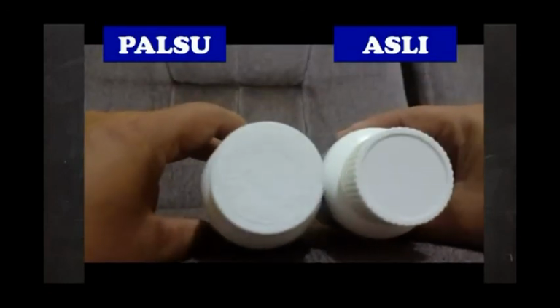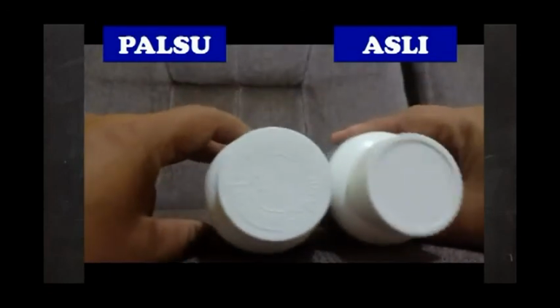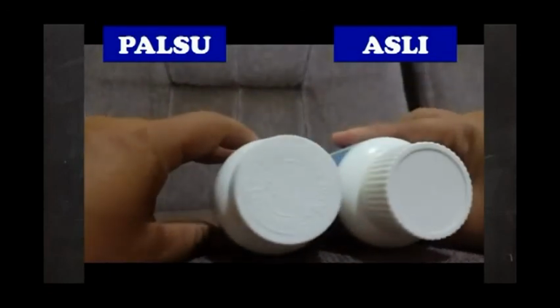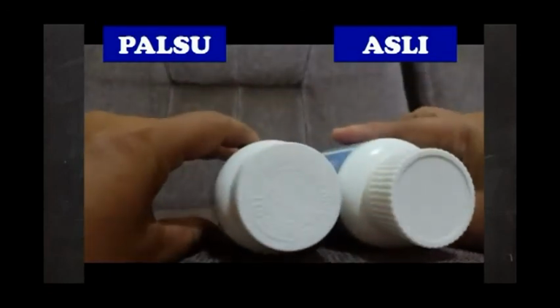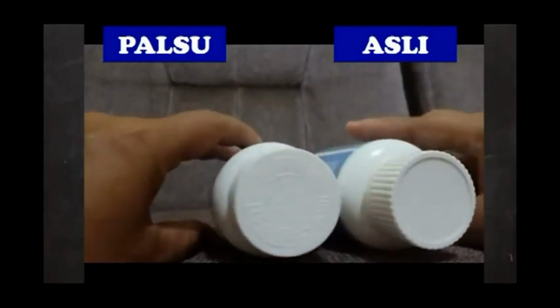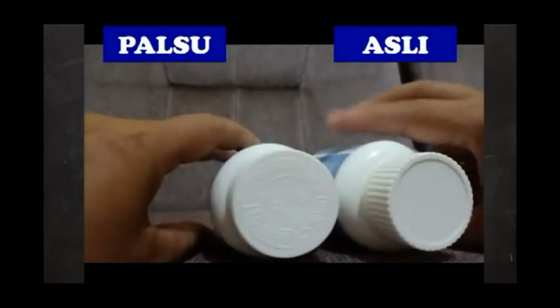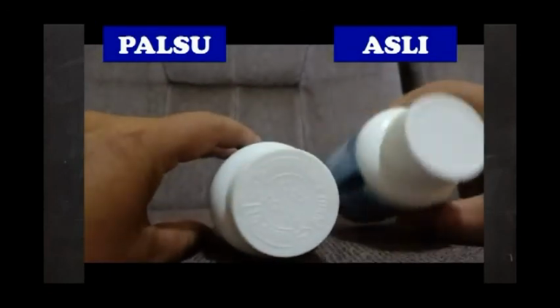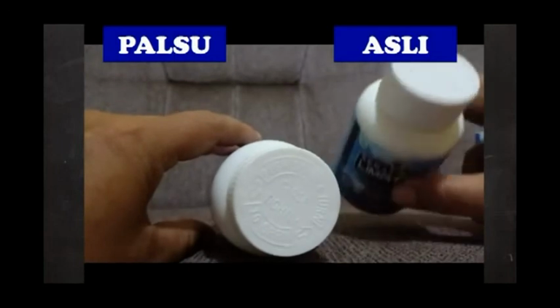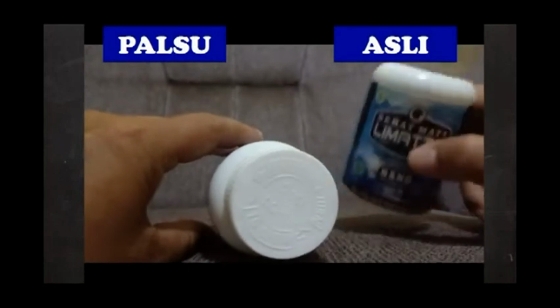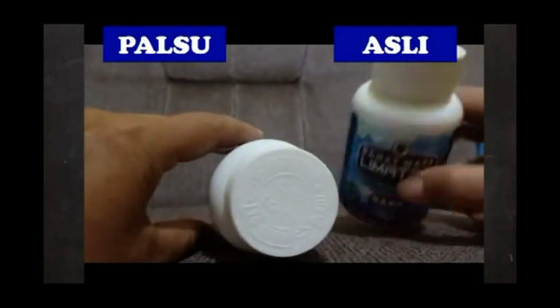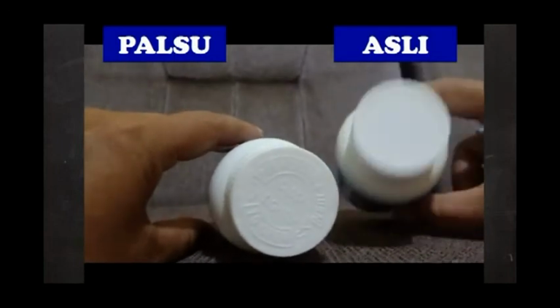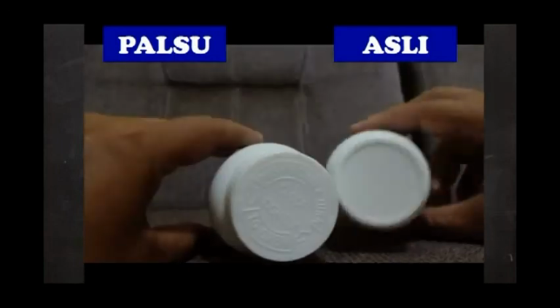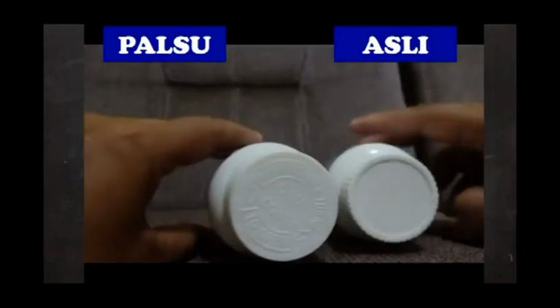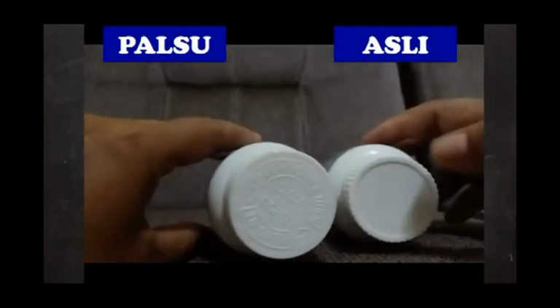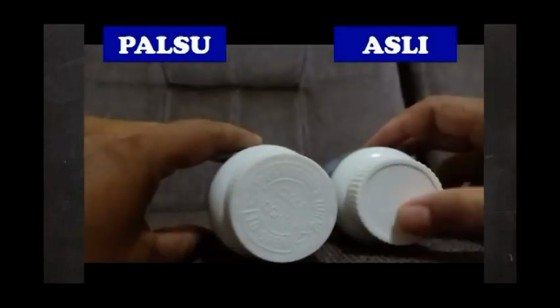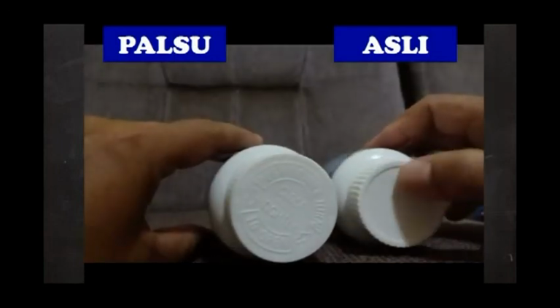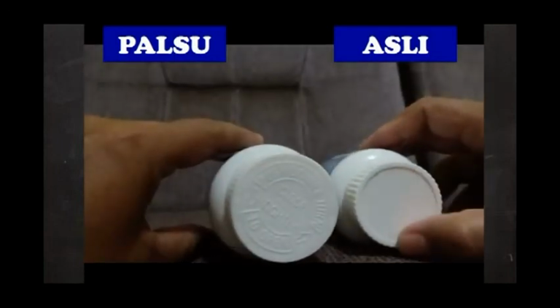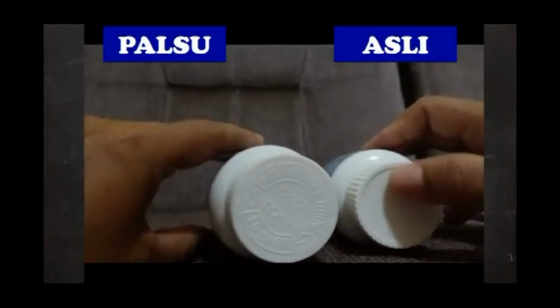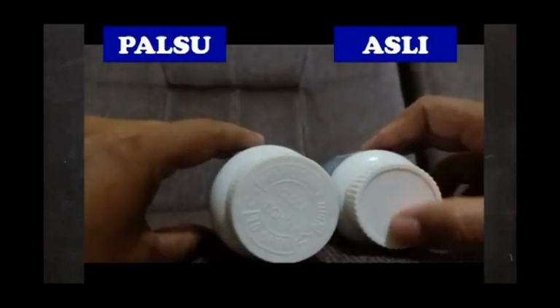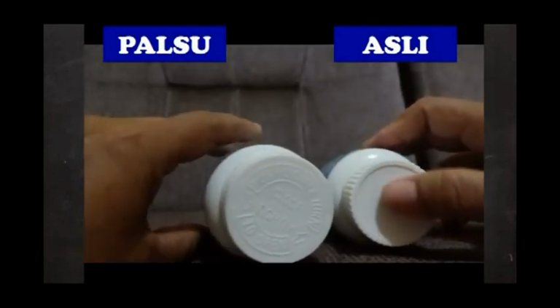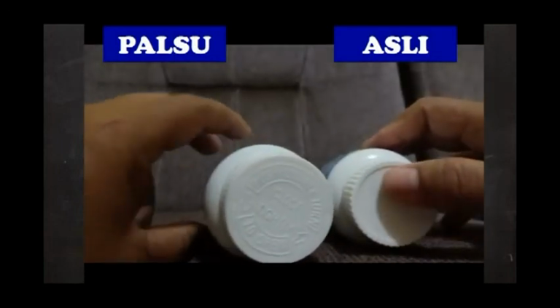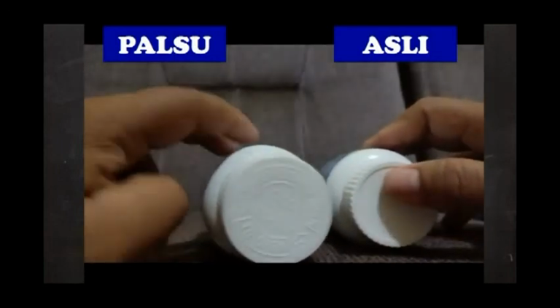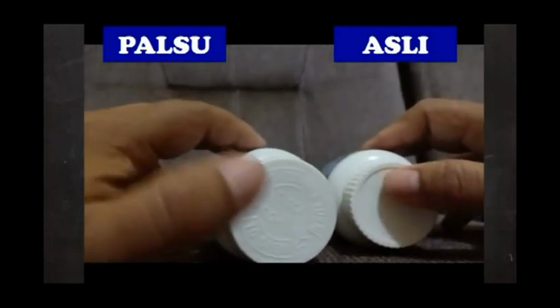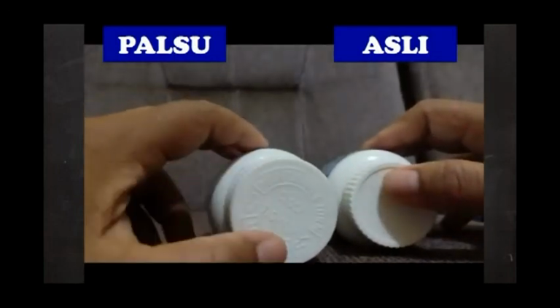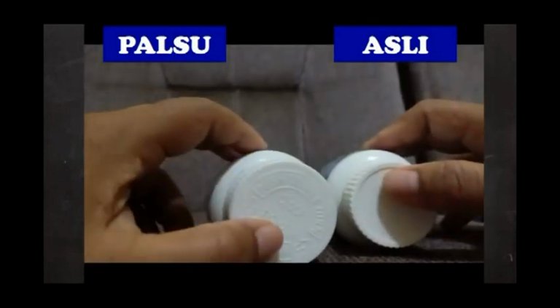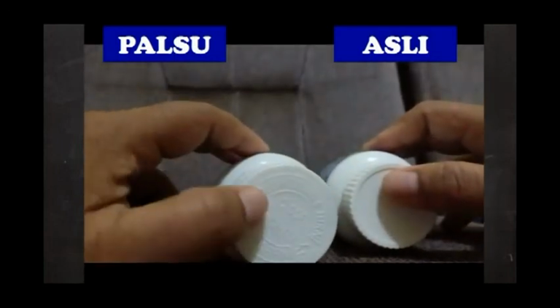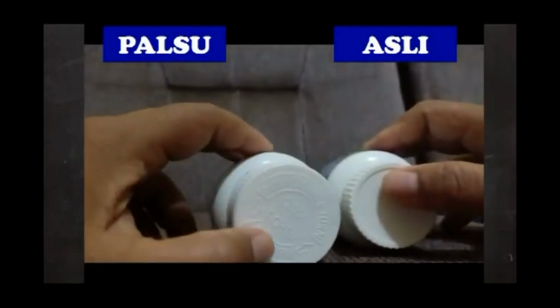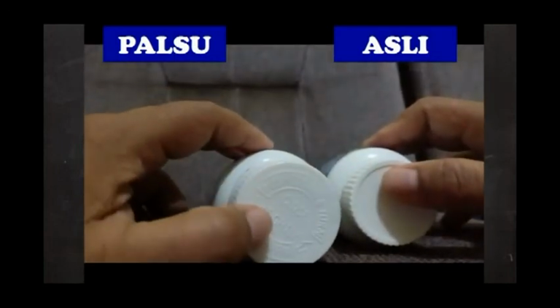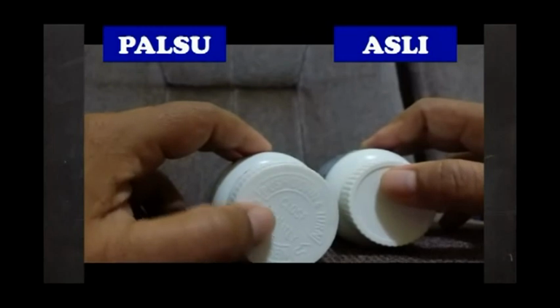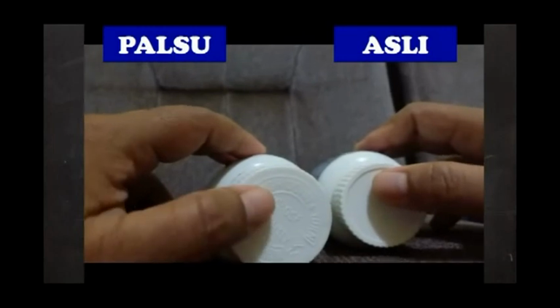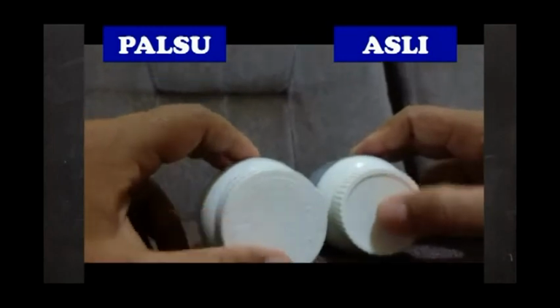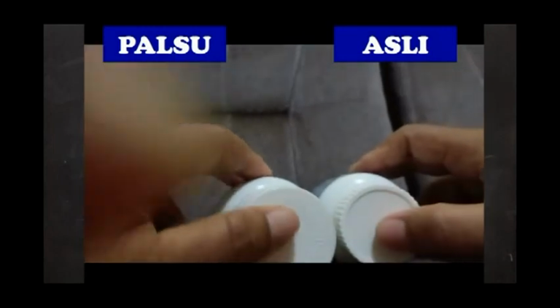Yang paling jelas itu adalah di tutupnya. Kalau yang asli, tutupnya polos. Kemudian yang palsu, ada tulisannya di tutup.